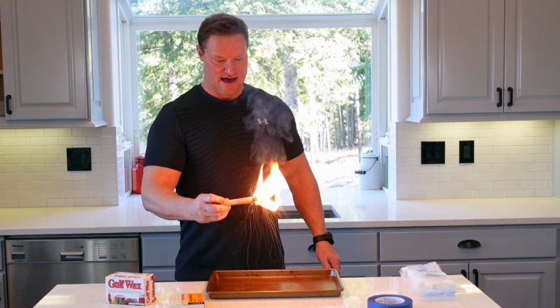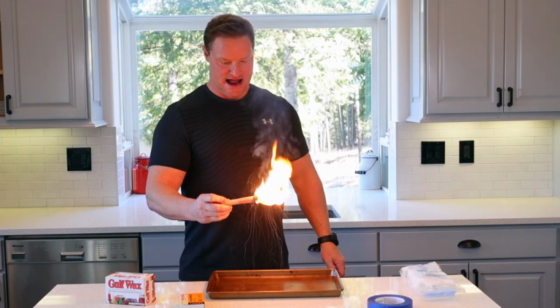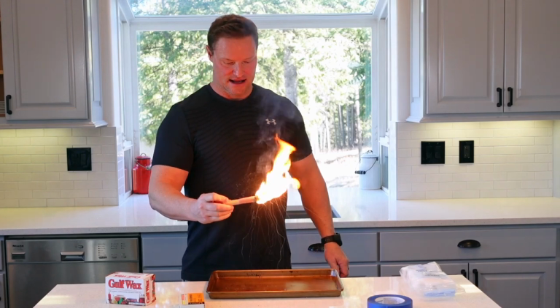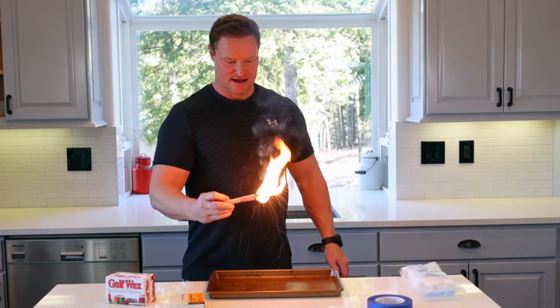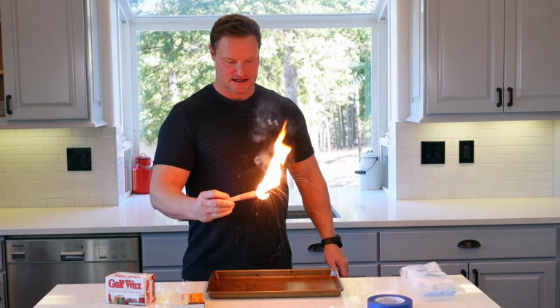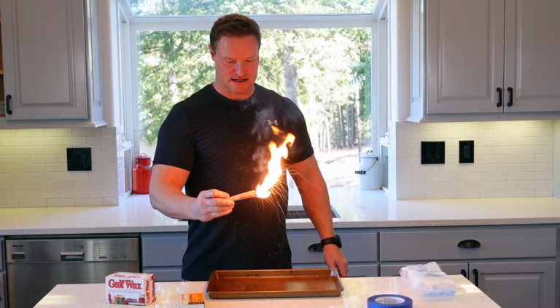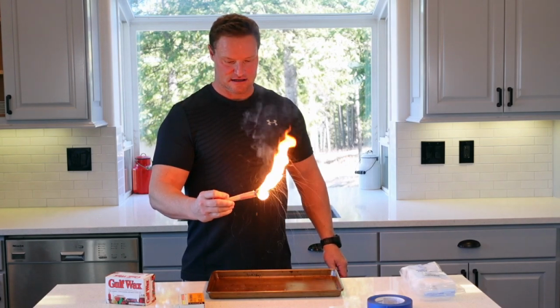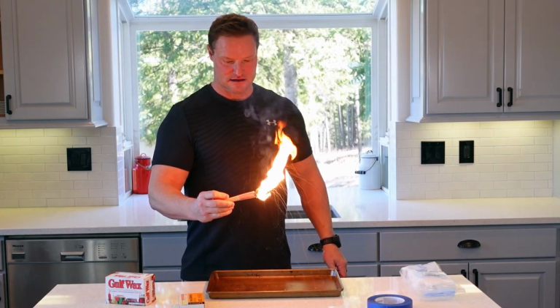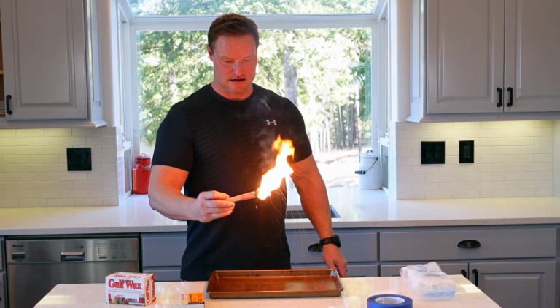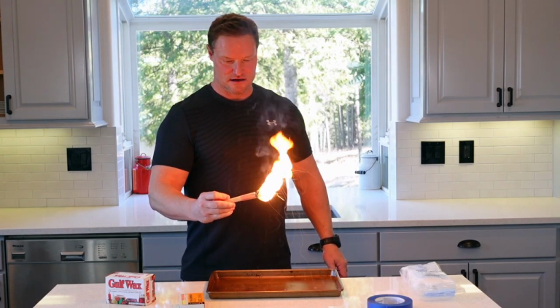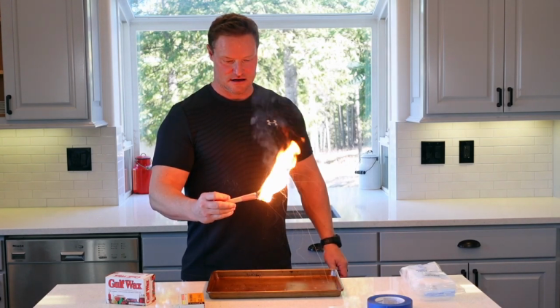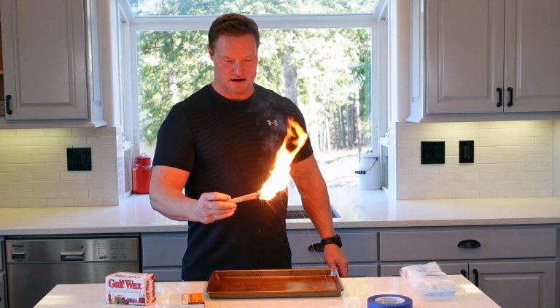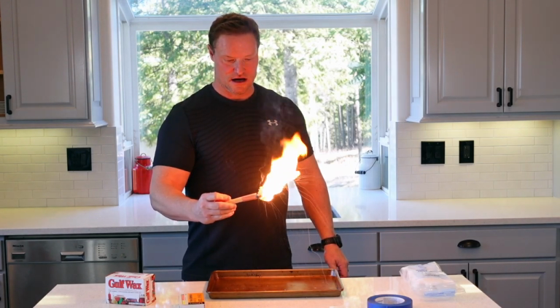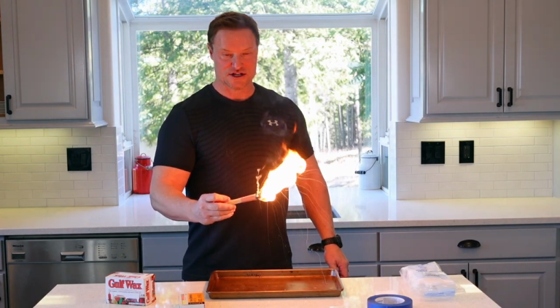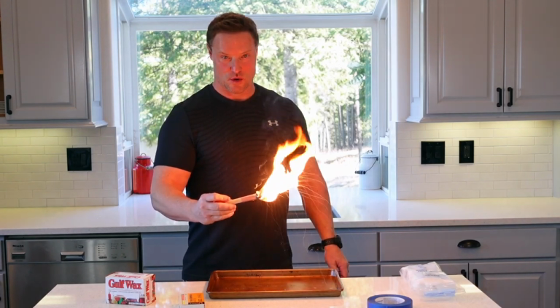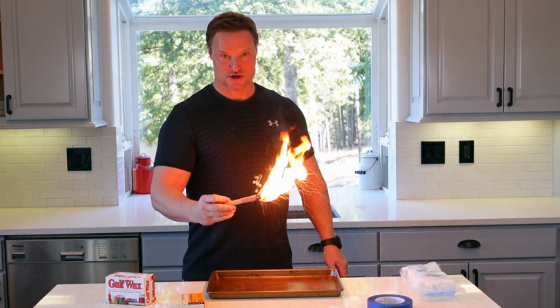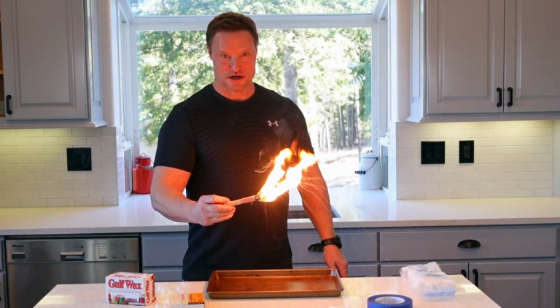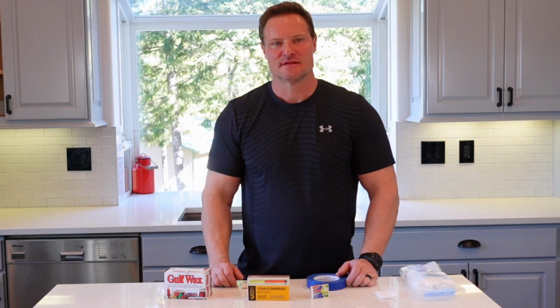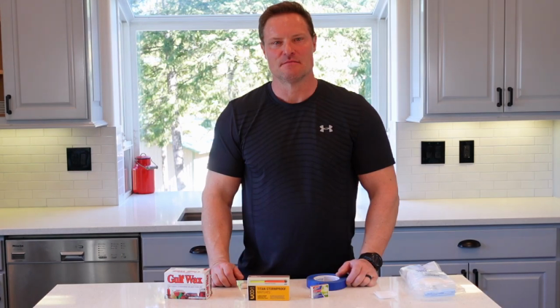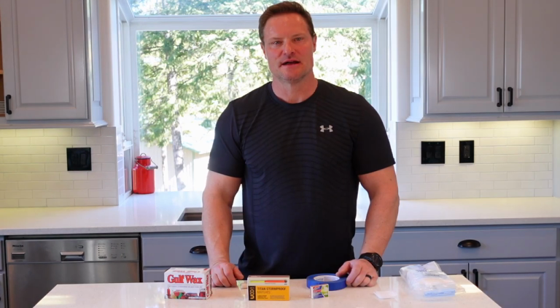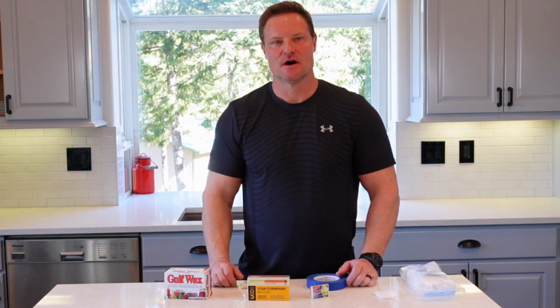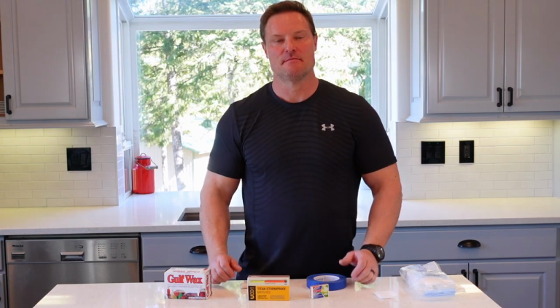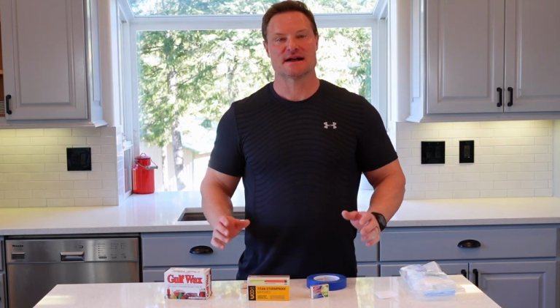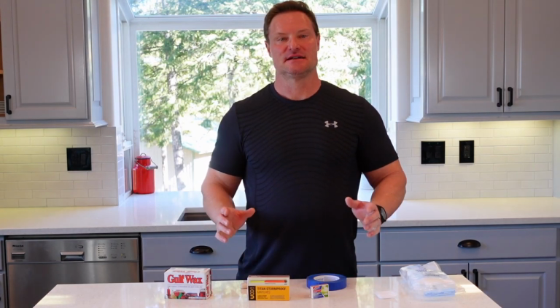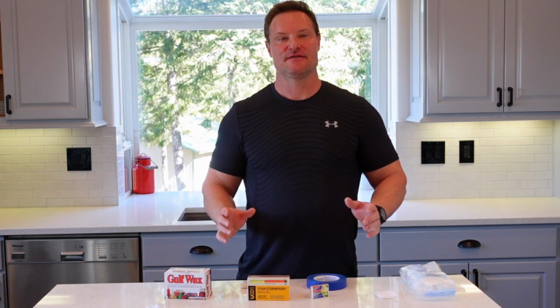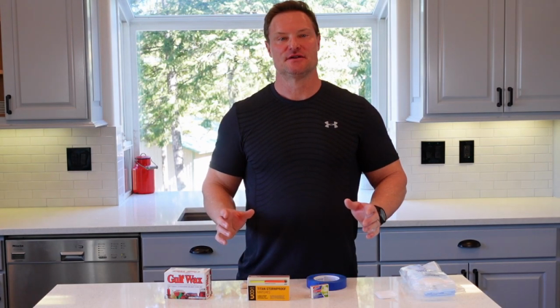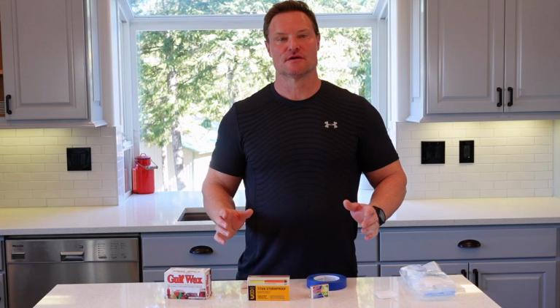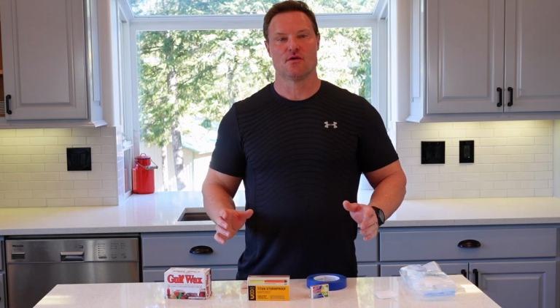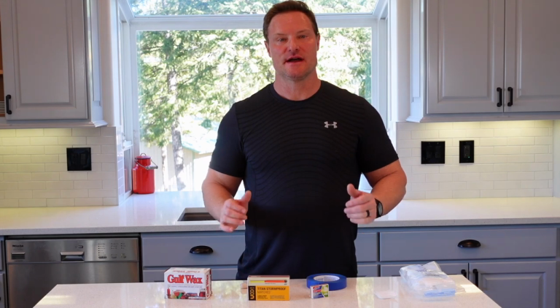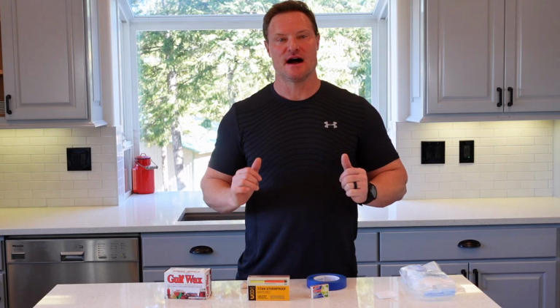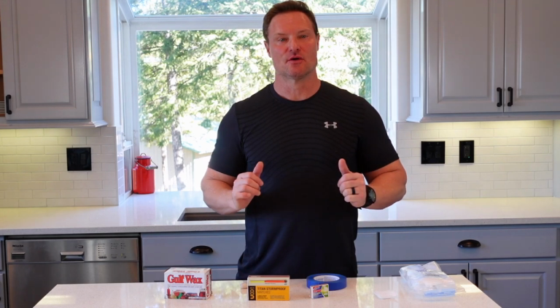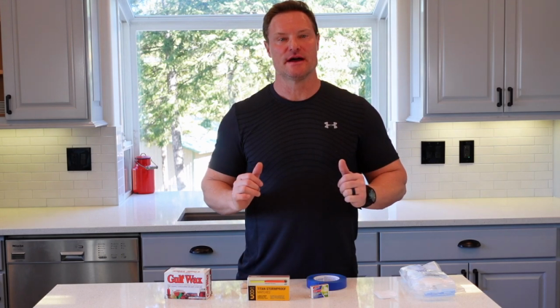That is a torch. Hey everybody, welcome back to Life in the North 40. I'm Rick.